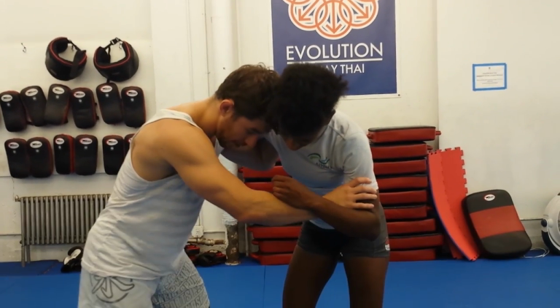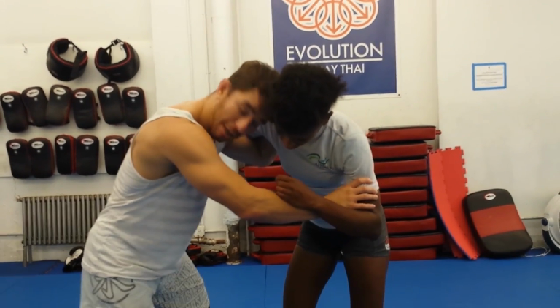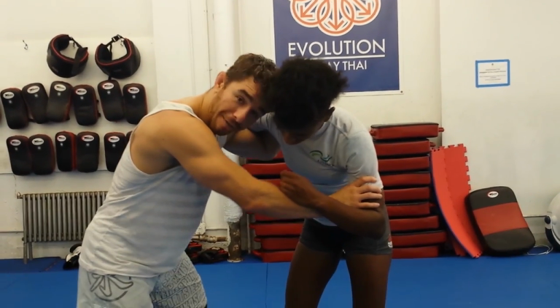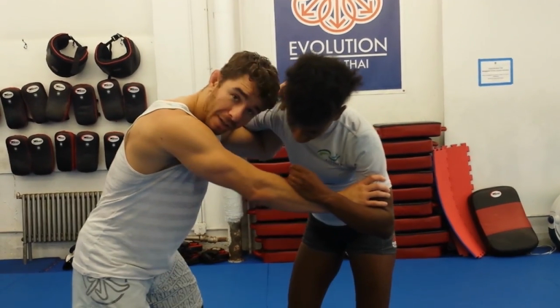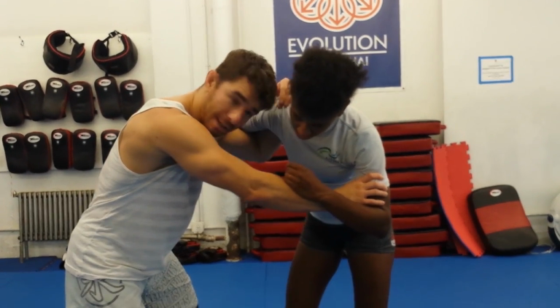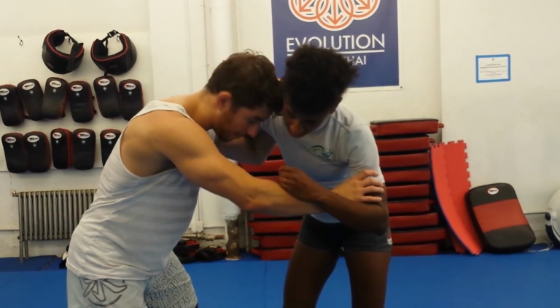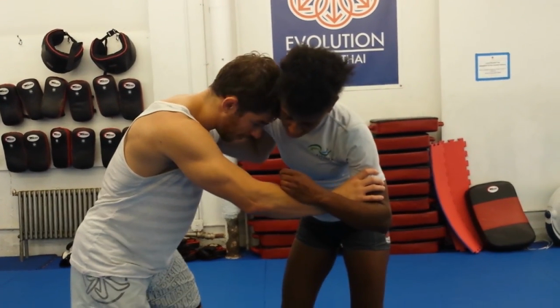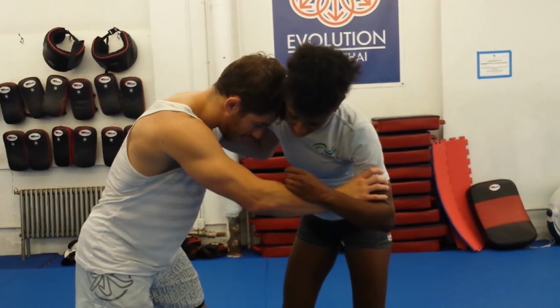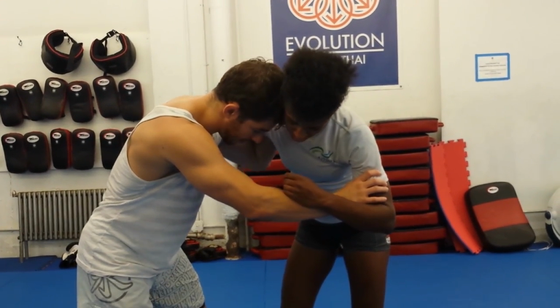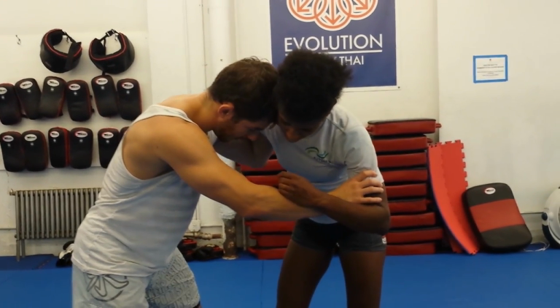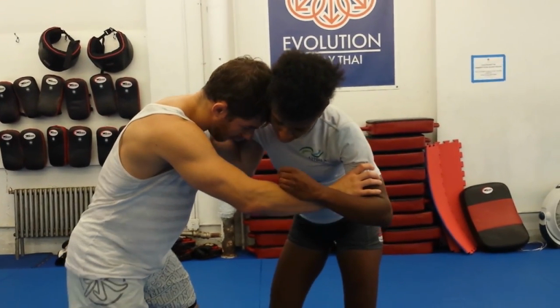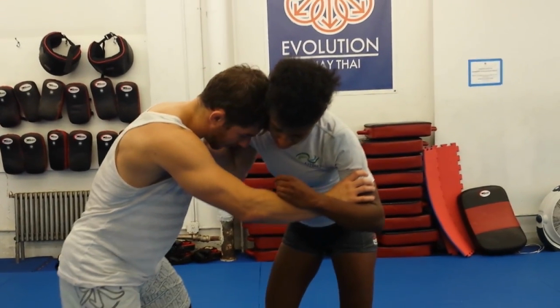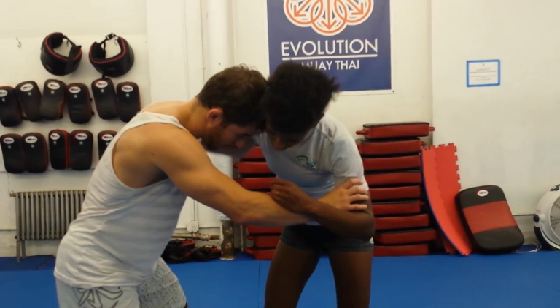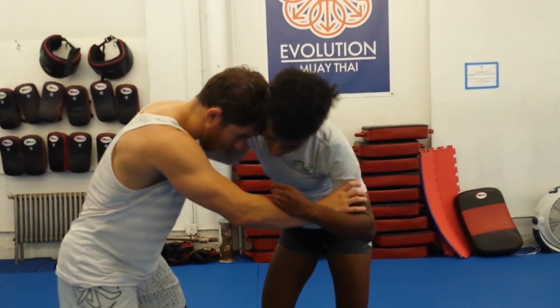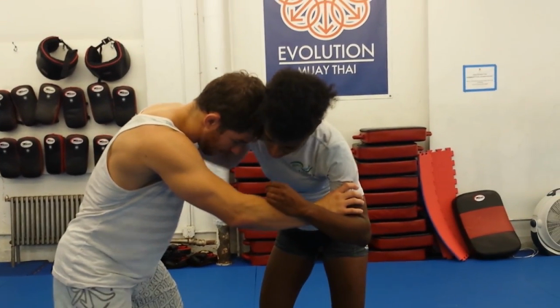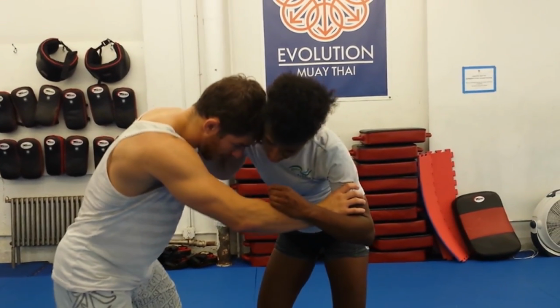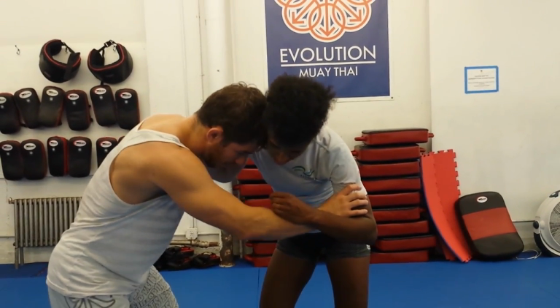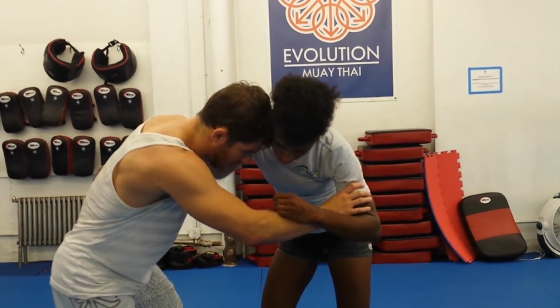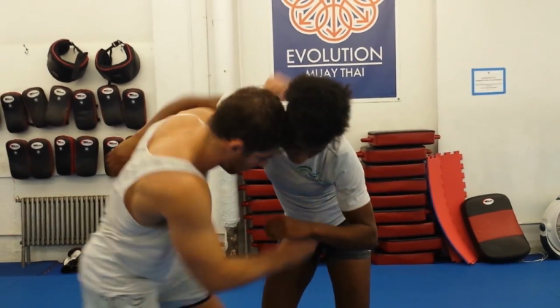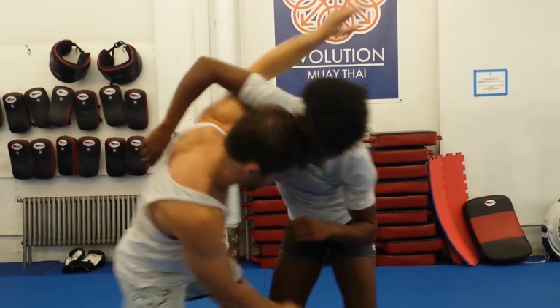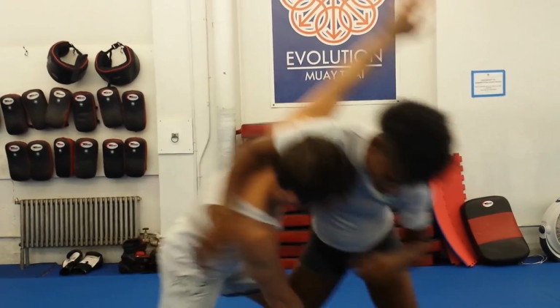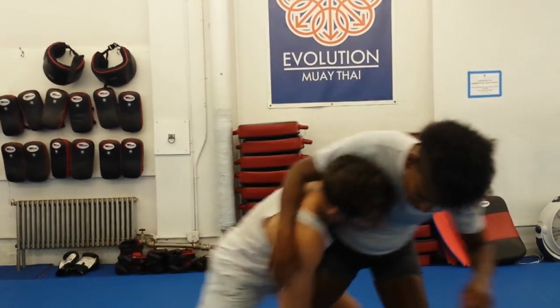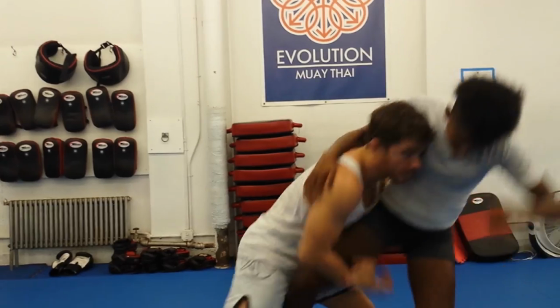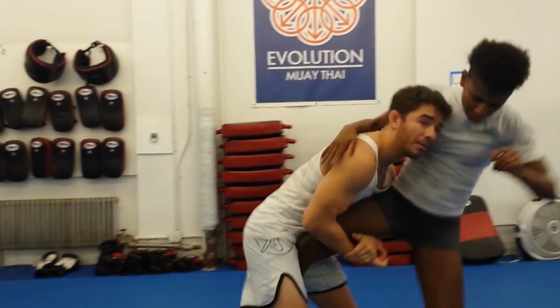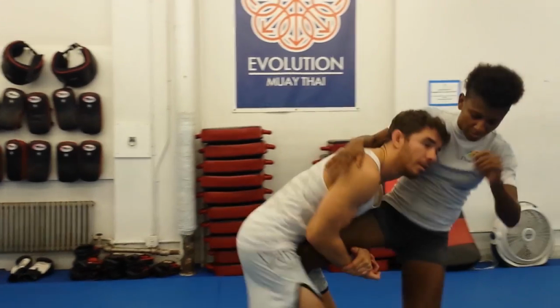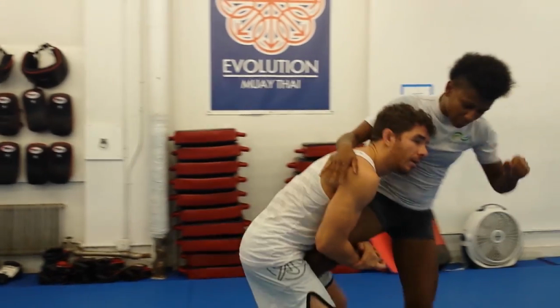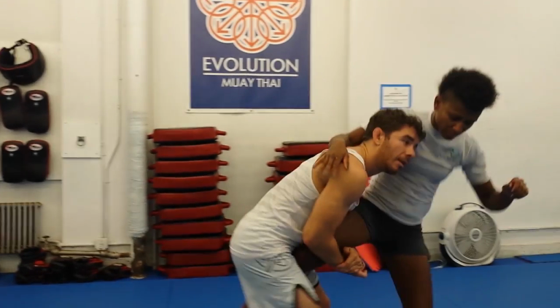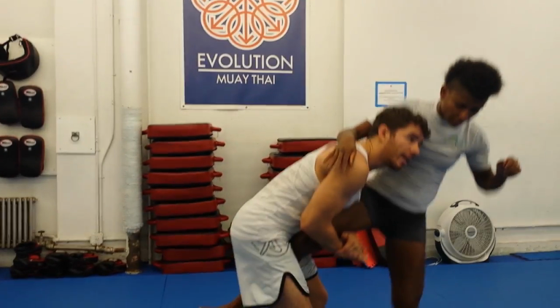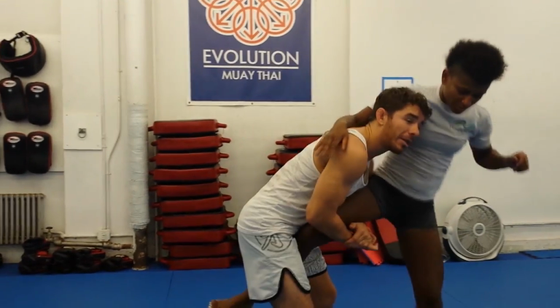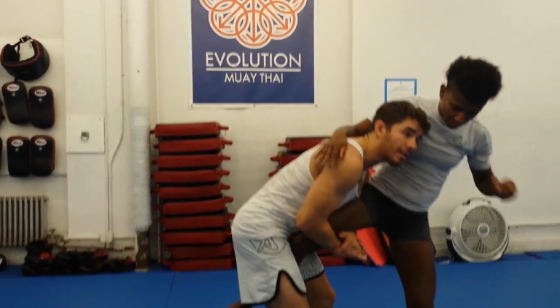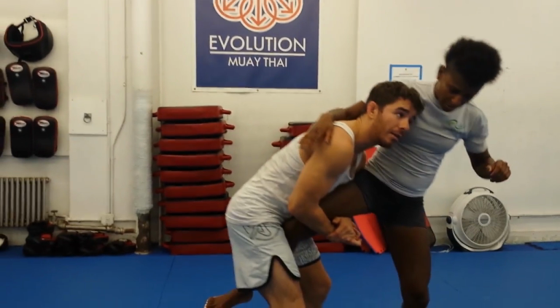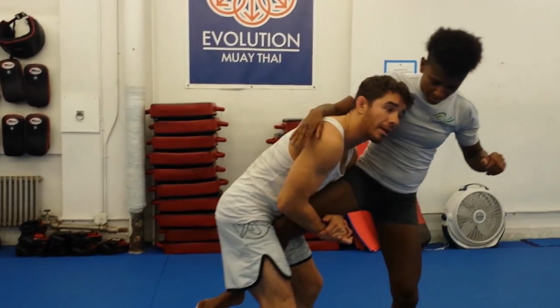My favorite attack from here is the single. I'm going to drive the under hook up and get my single leg.